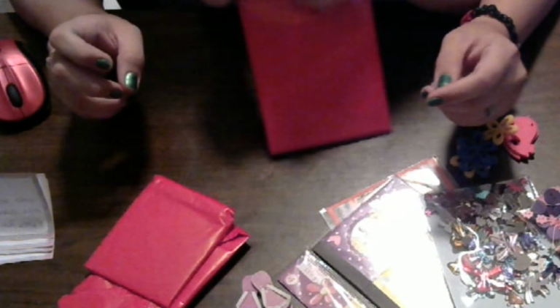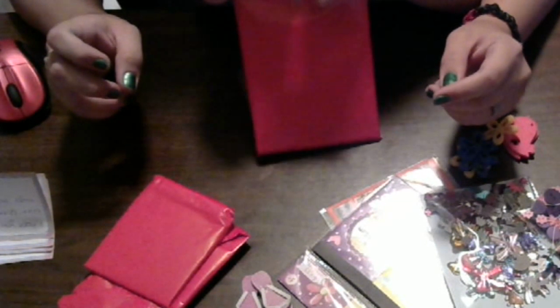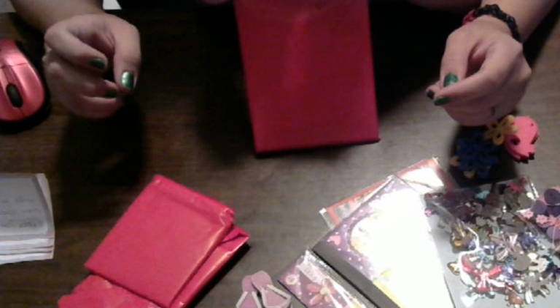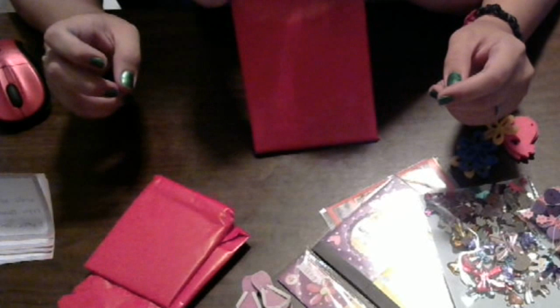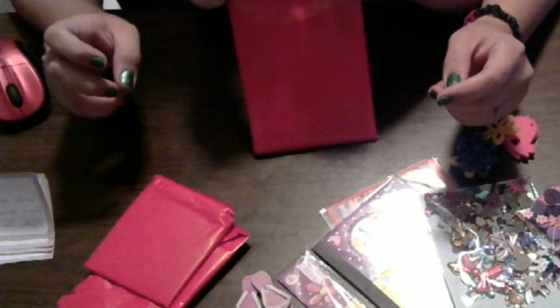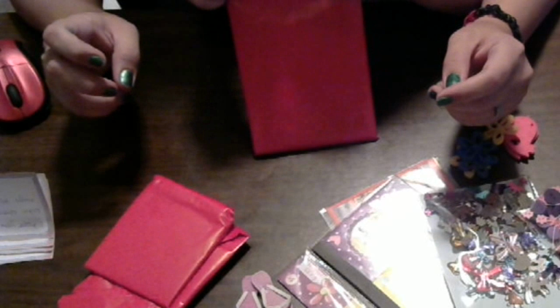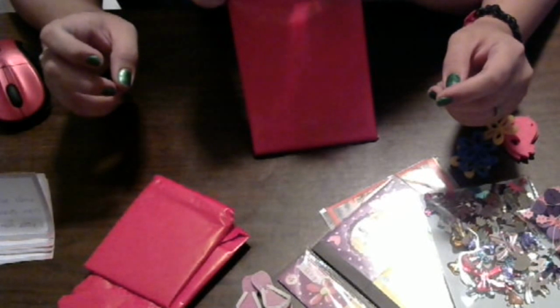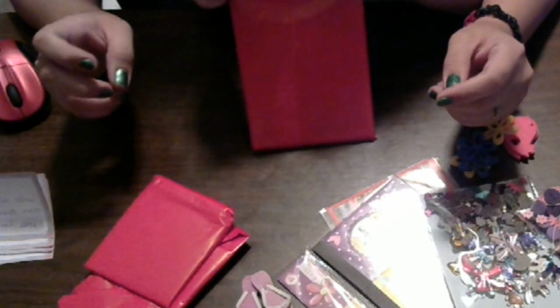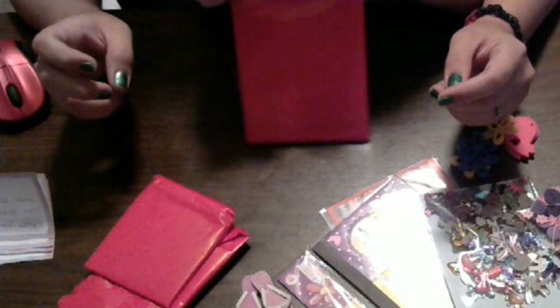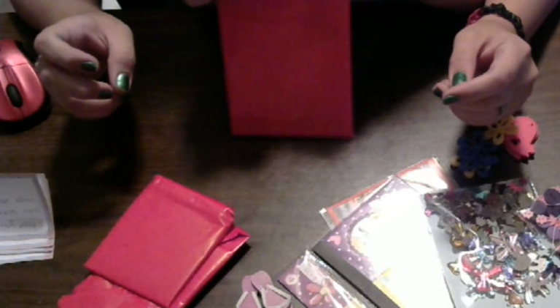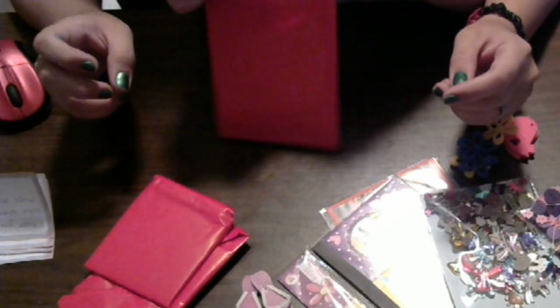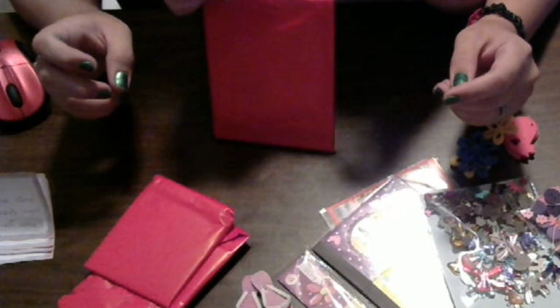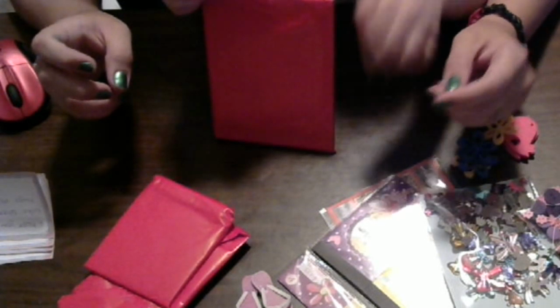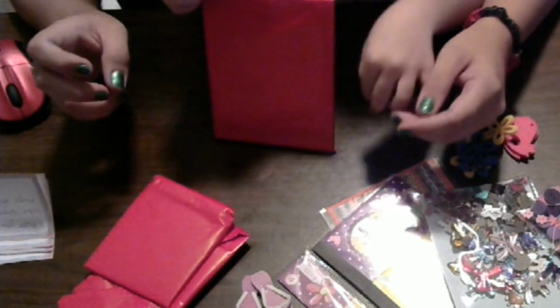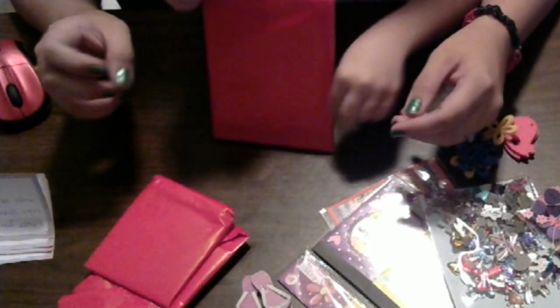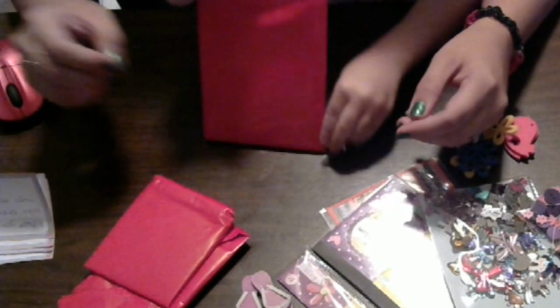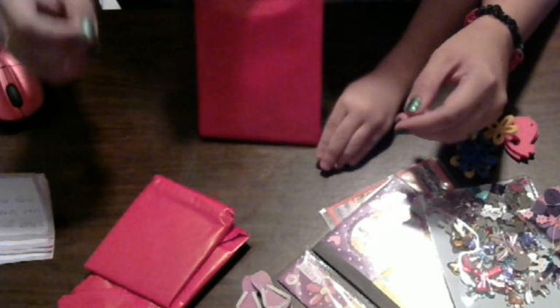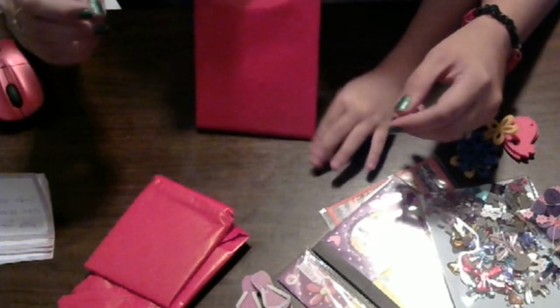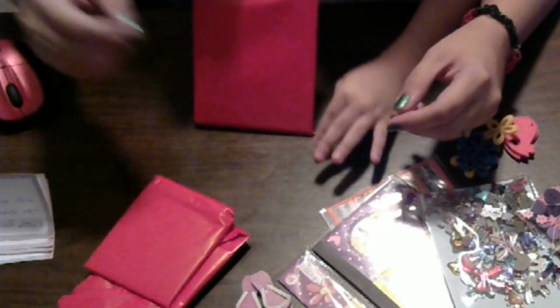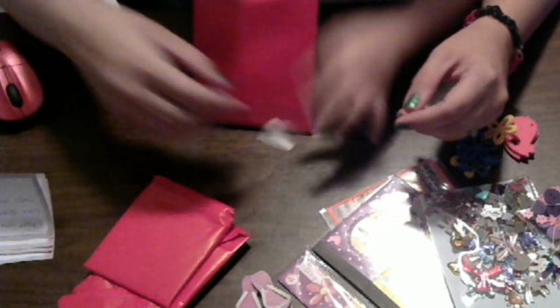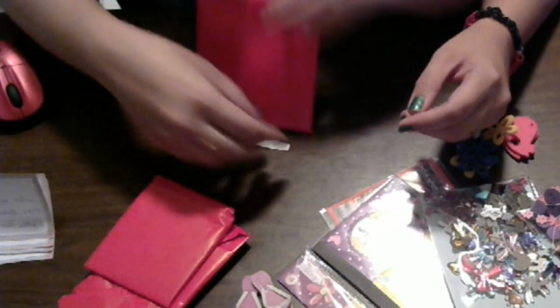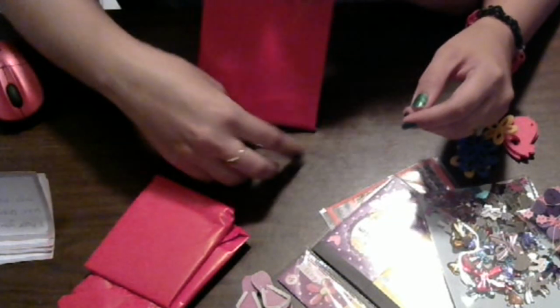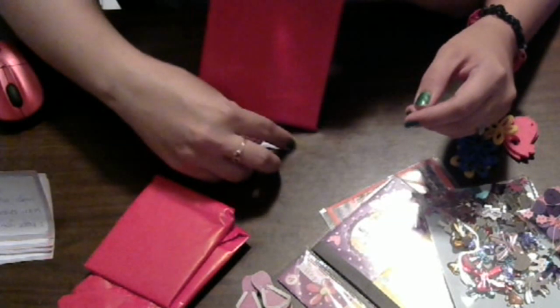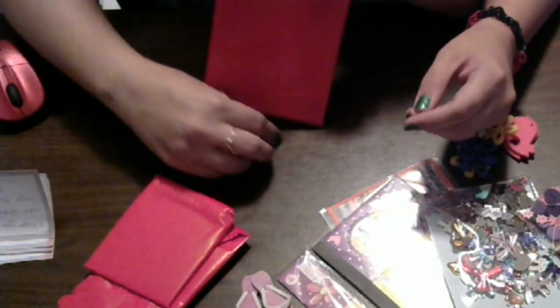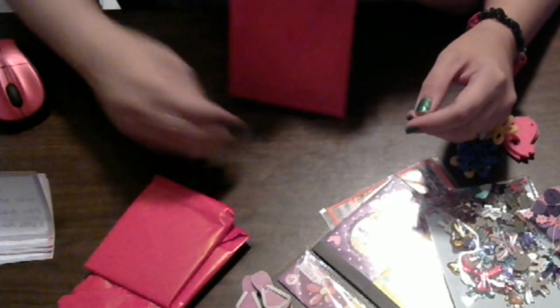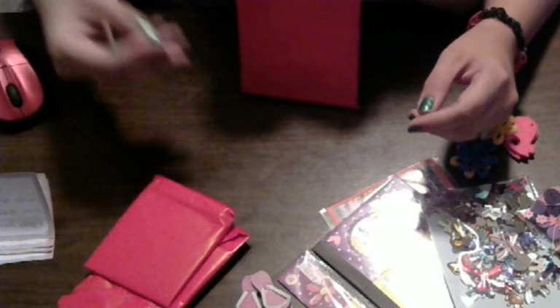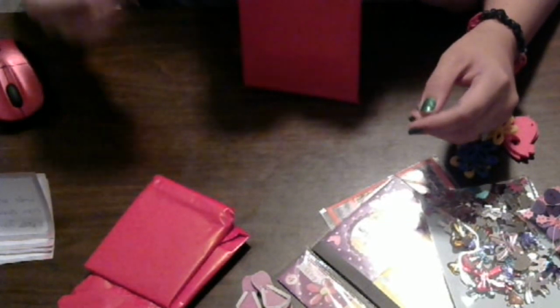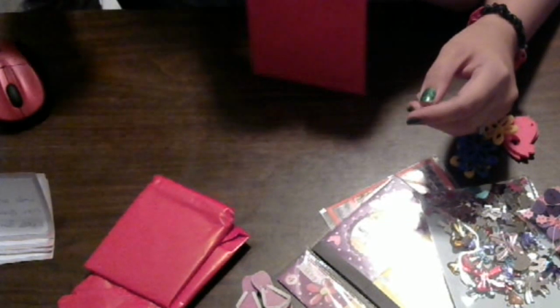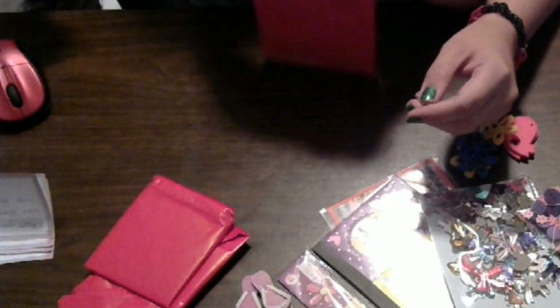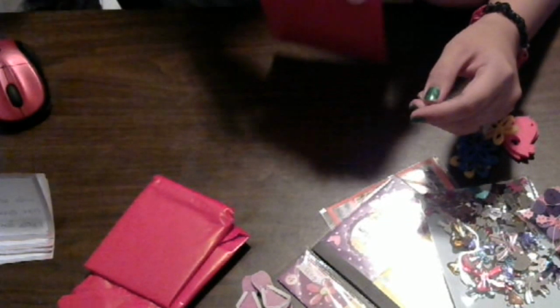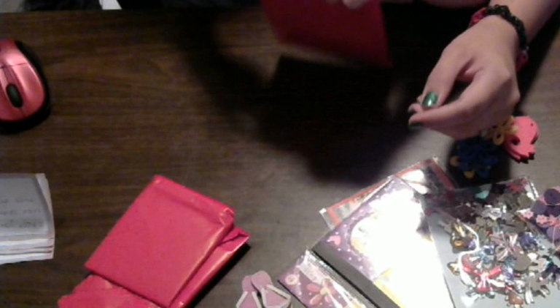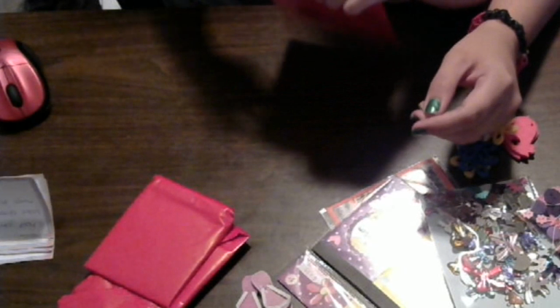It's so funny how she's like really, really delicate with her presents. But when my happy mail came in, she tore it all up.